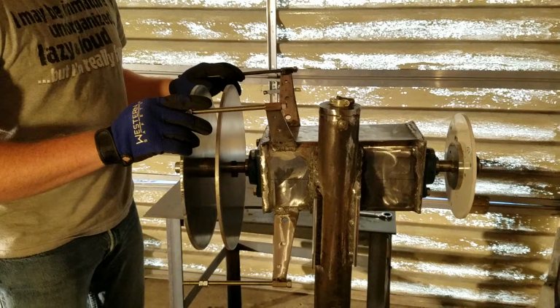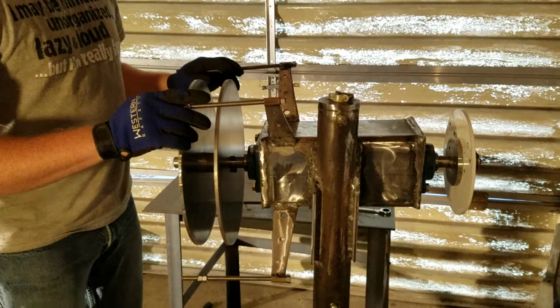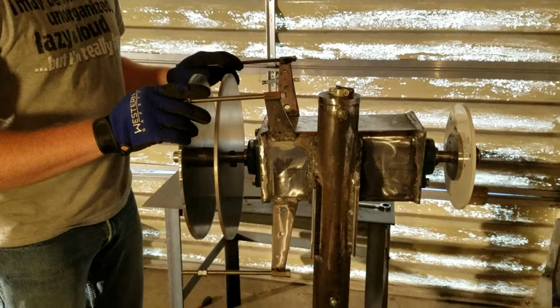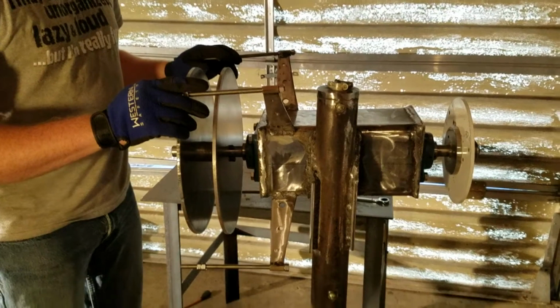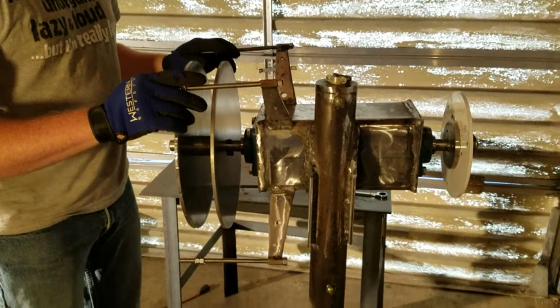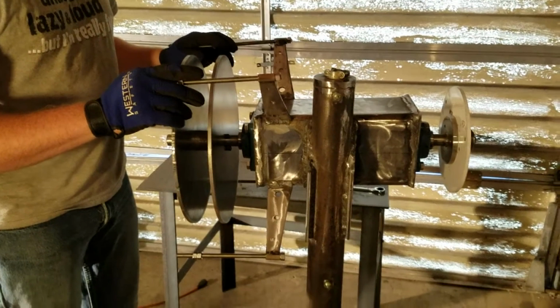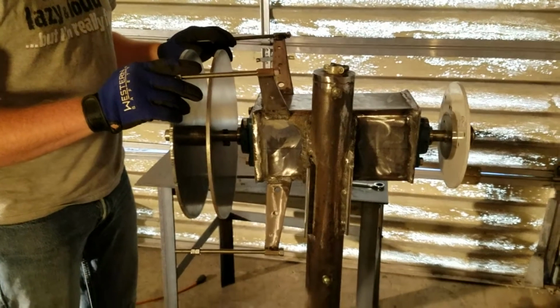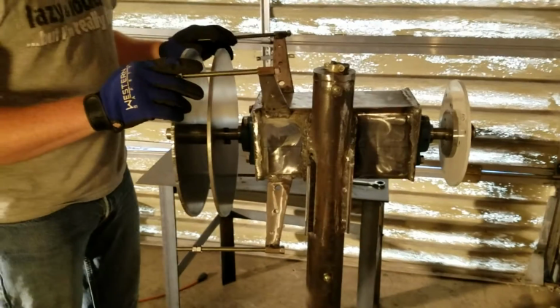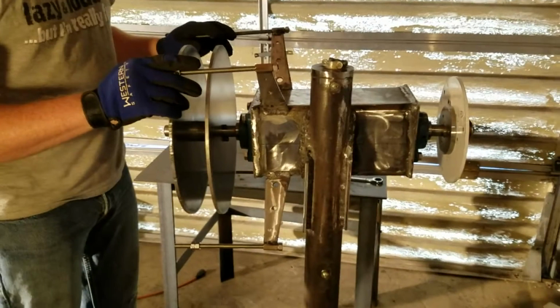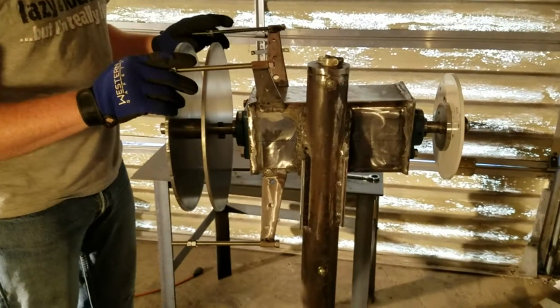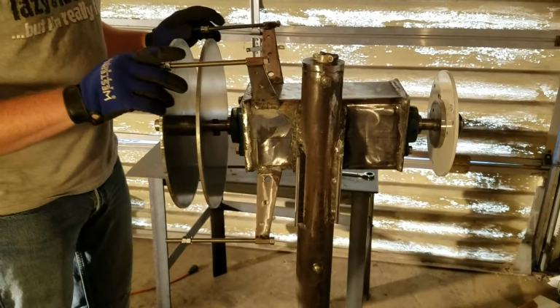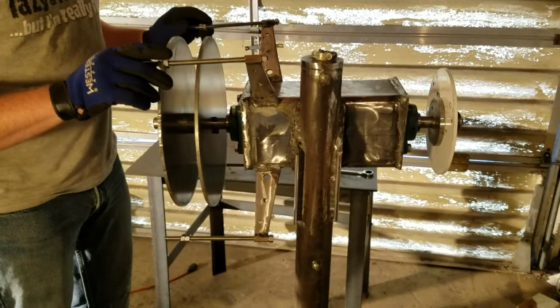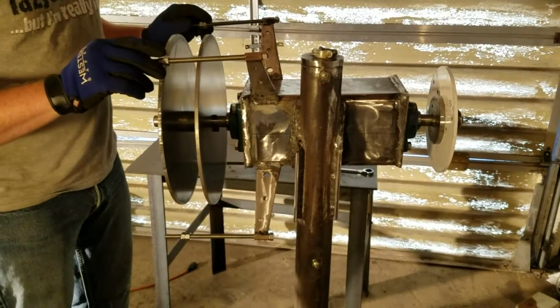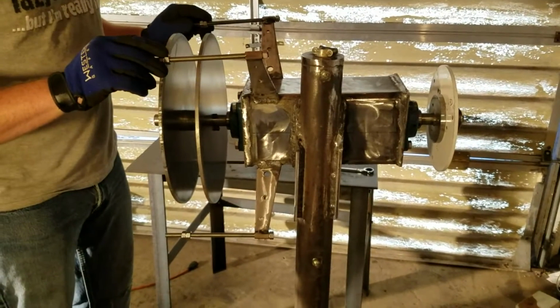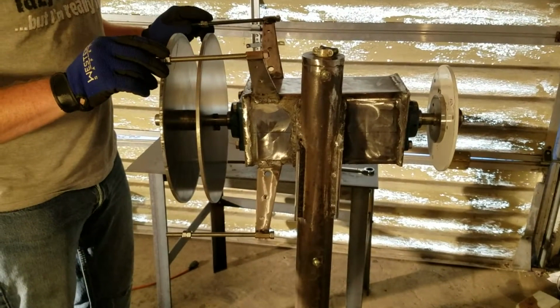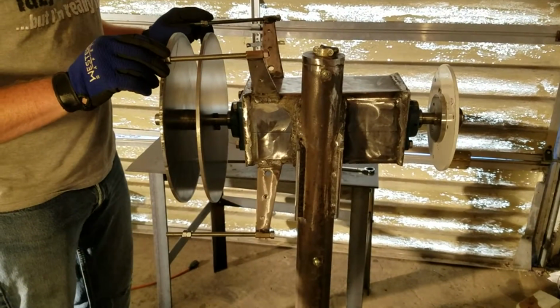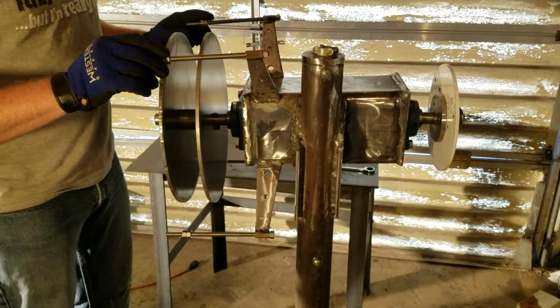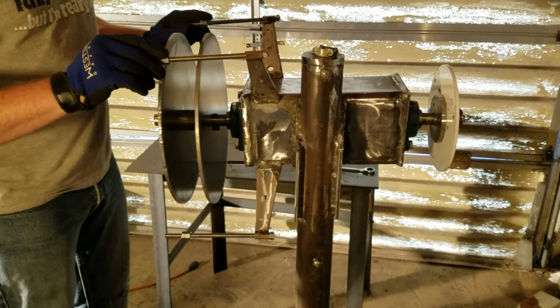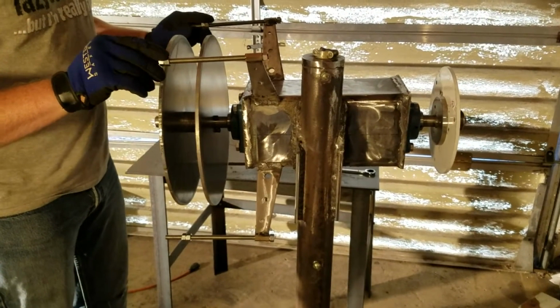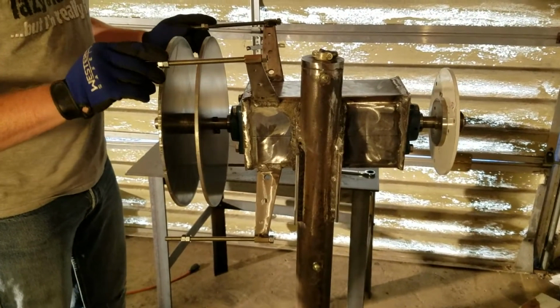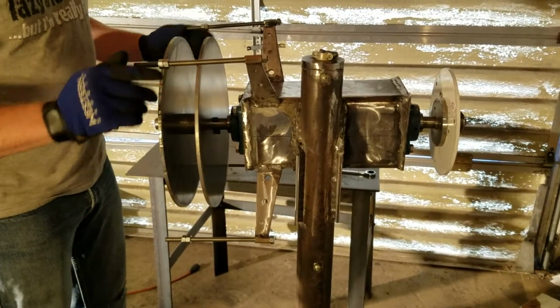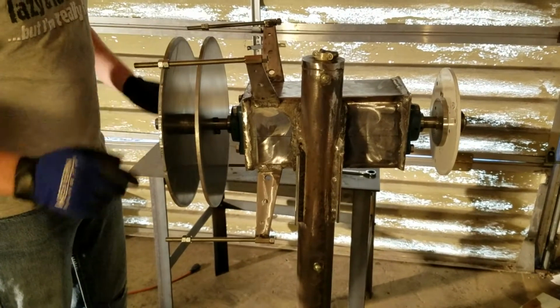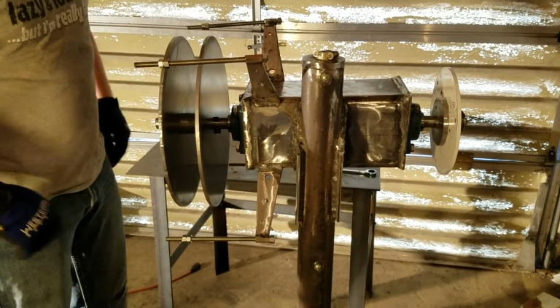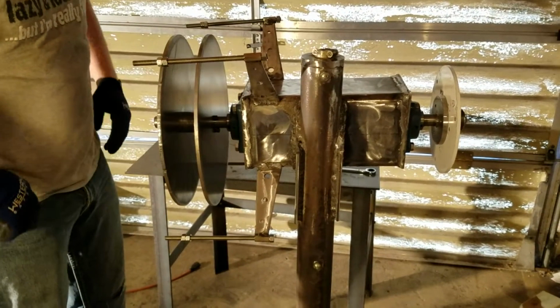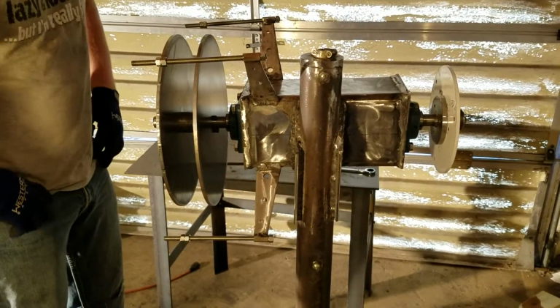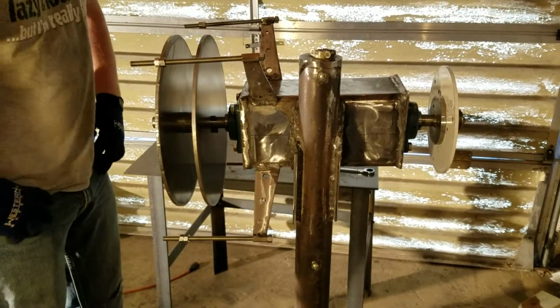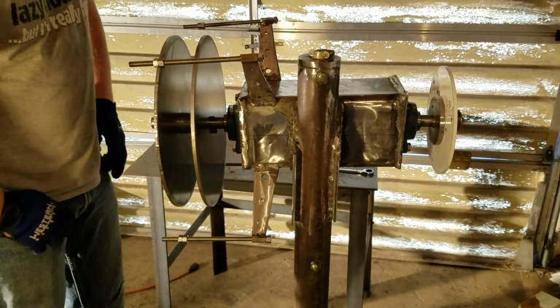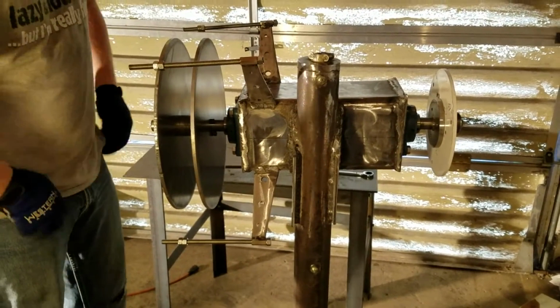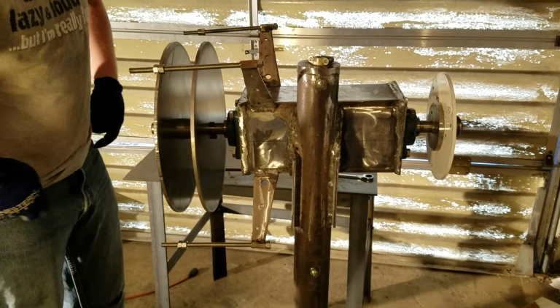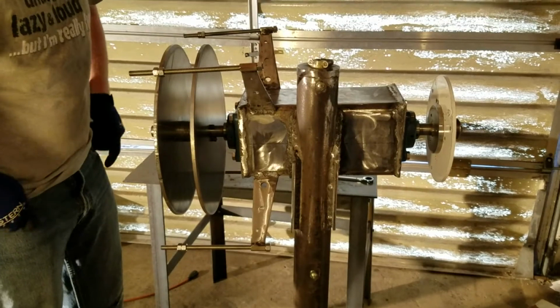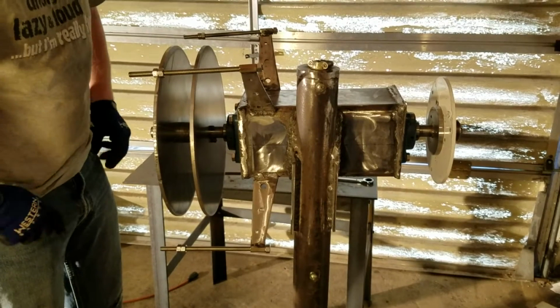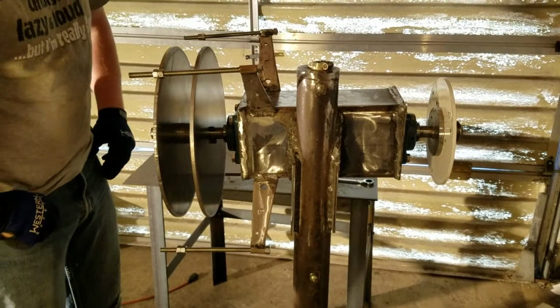Hey guys, this is S.D. I'll show you the progress on our wind generator build.